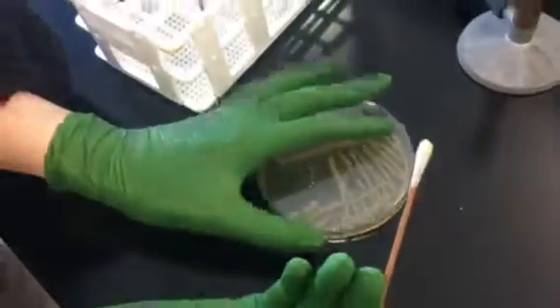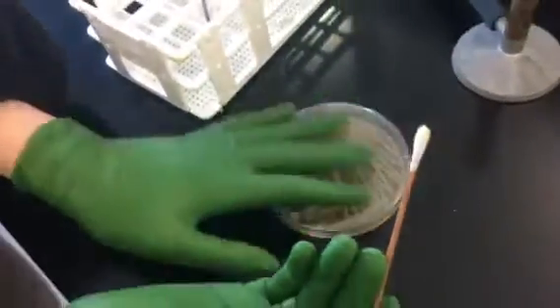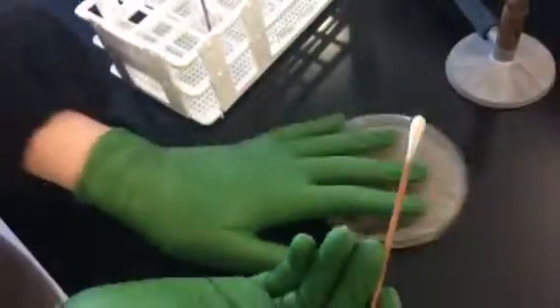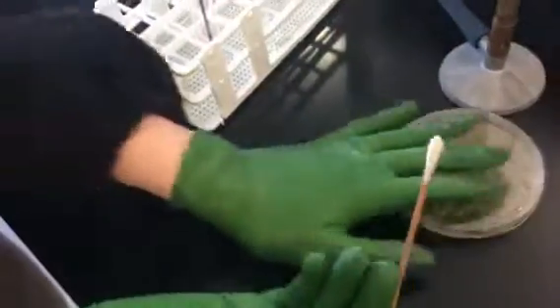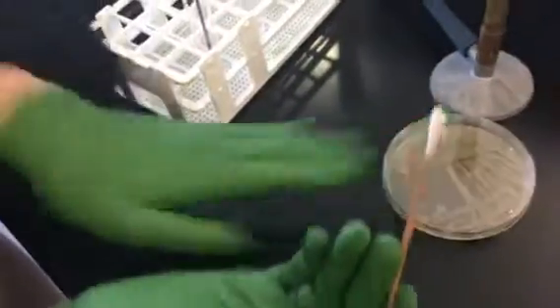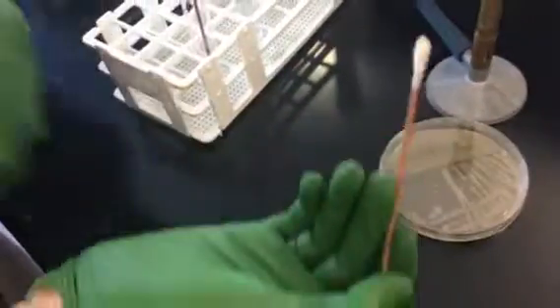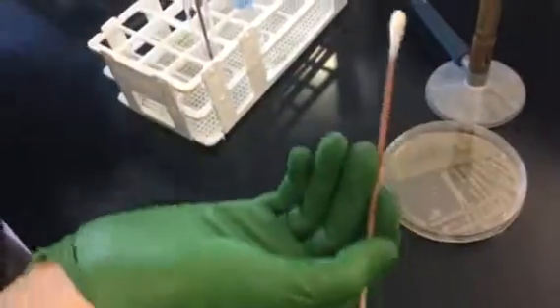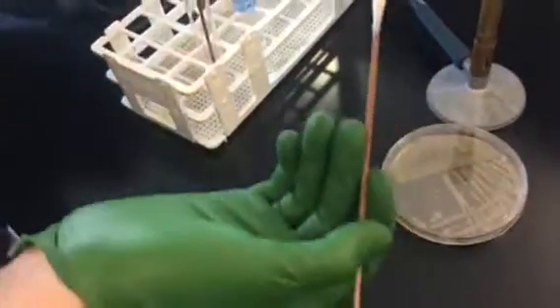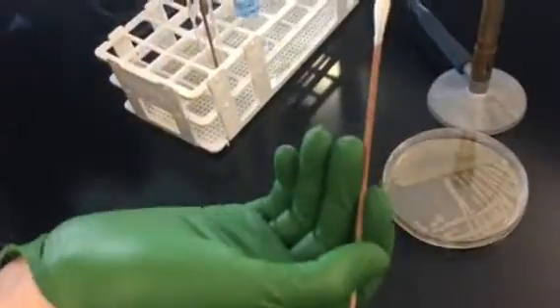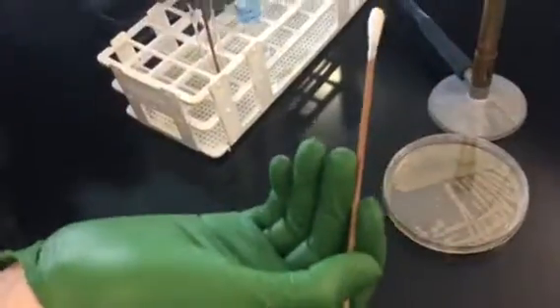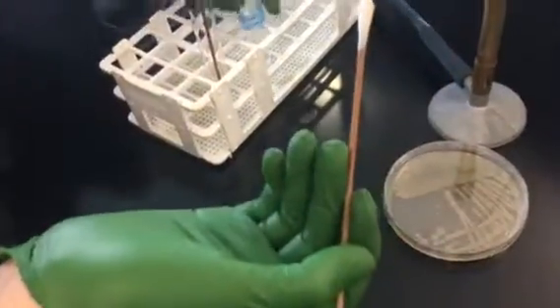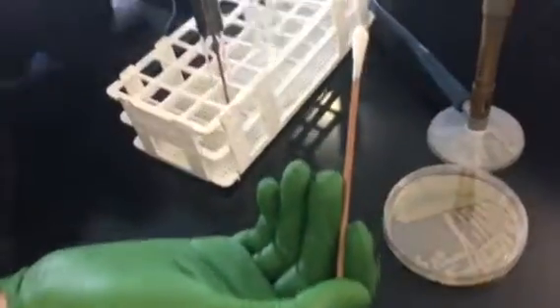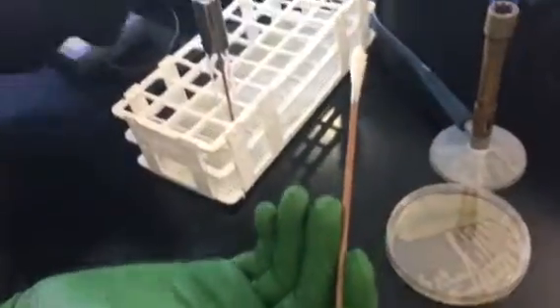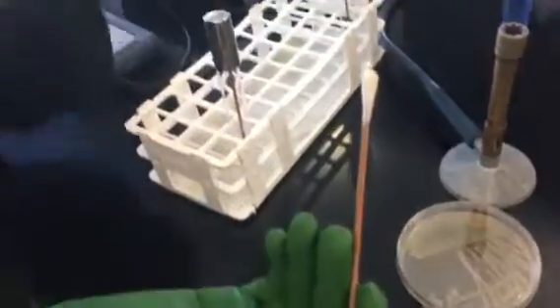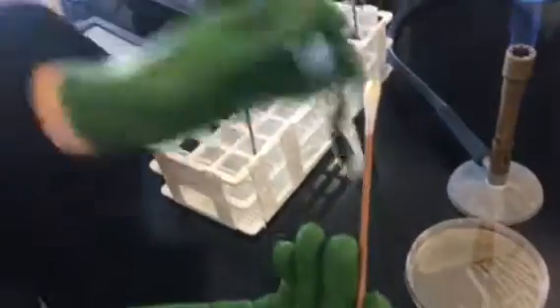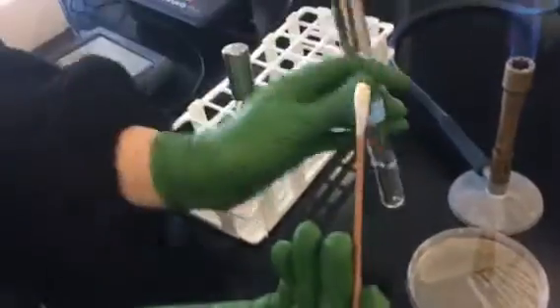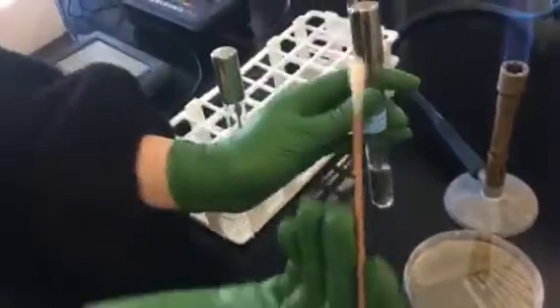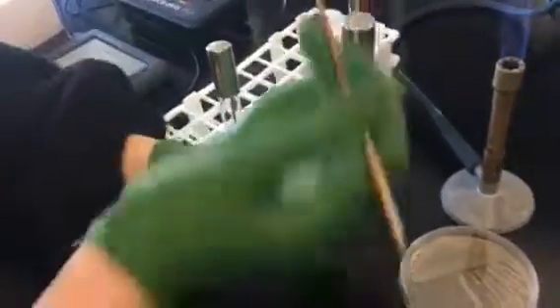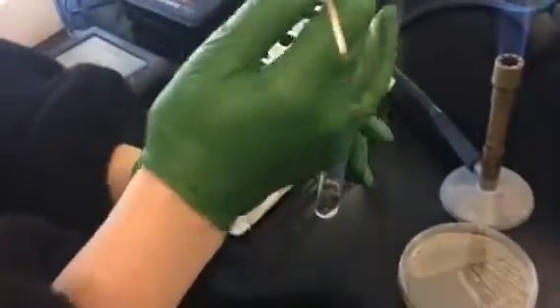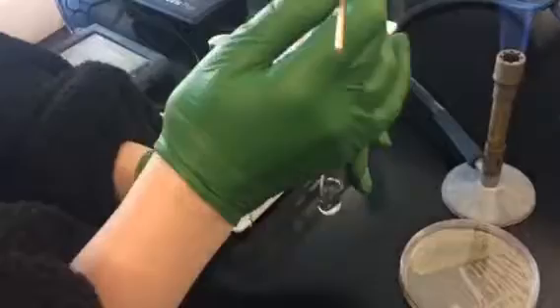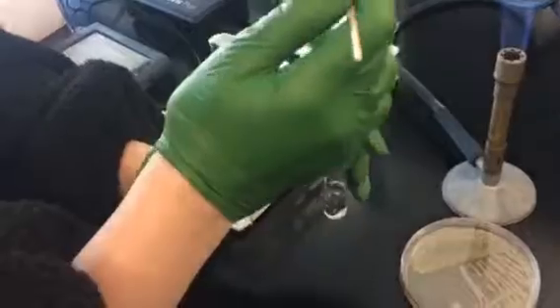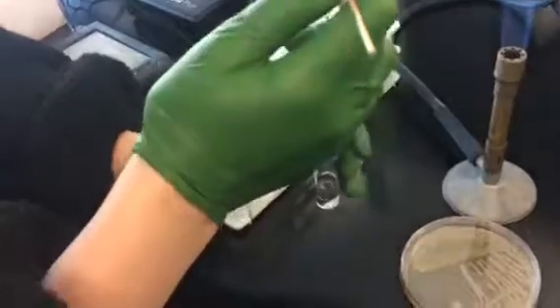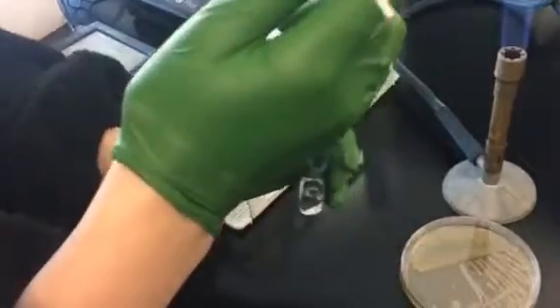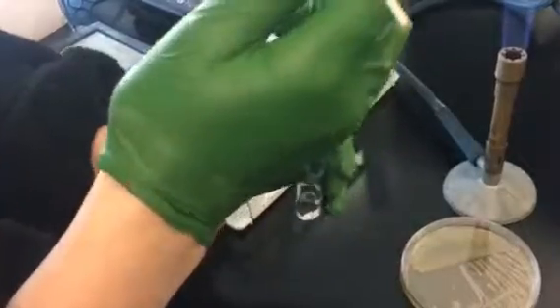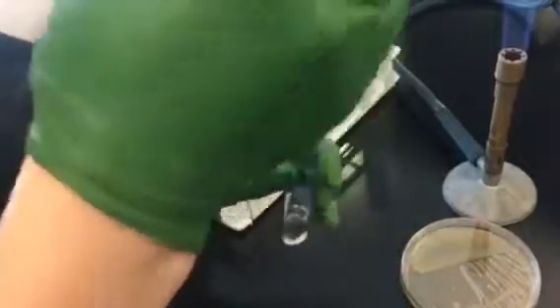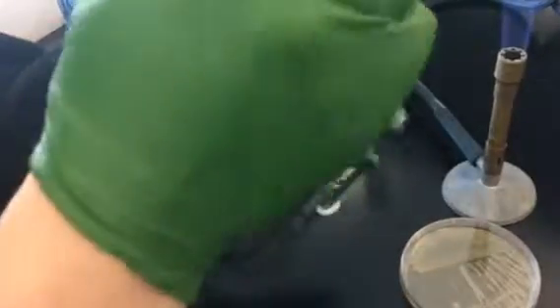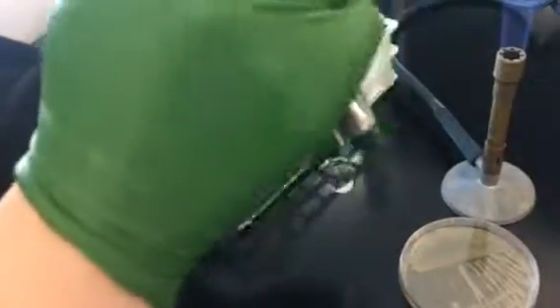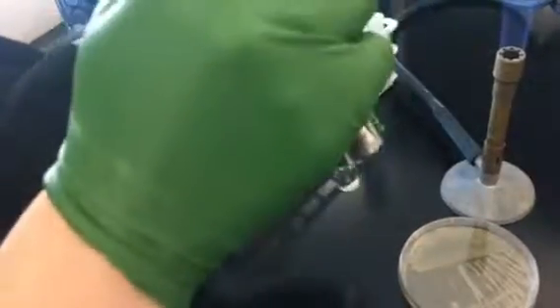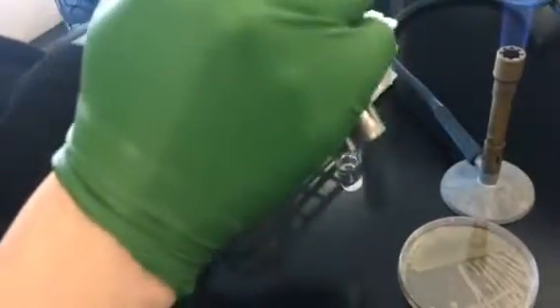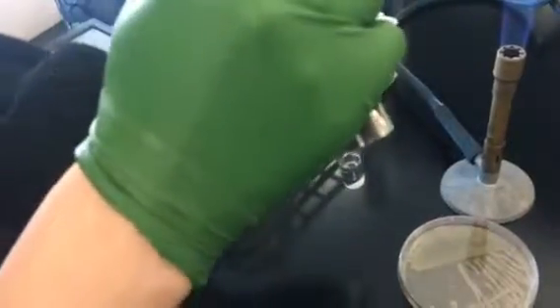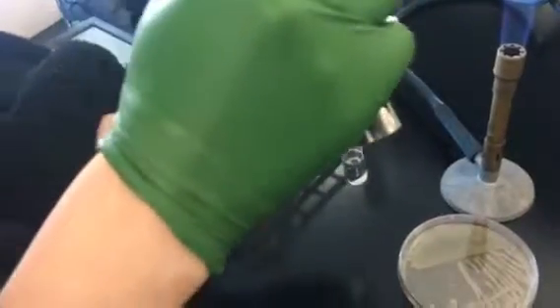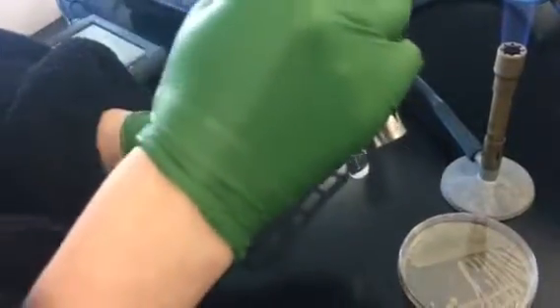Close the lid of the plate, then open the lid of your tube of saline and put in your swab.